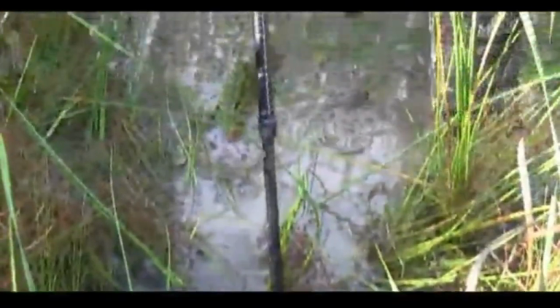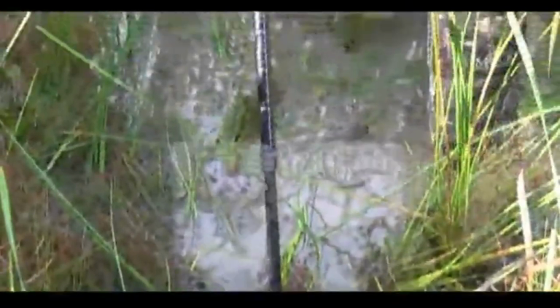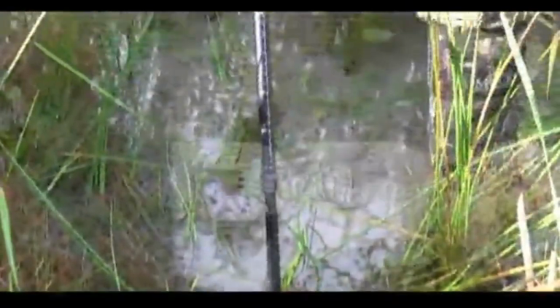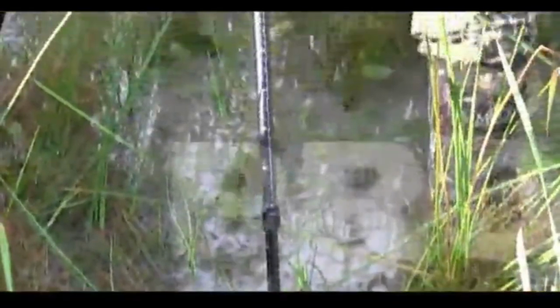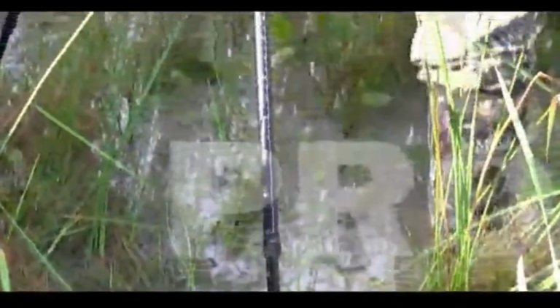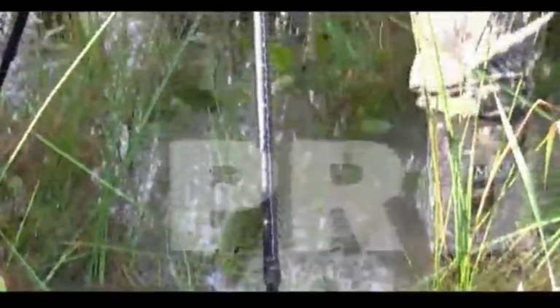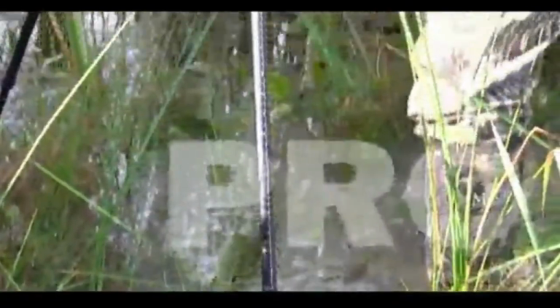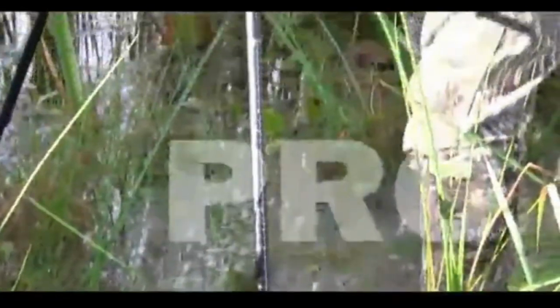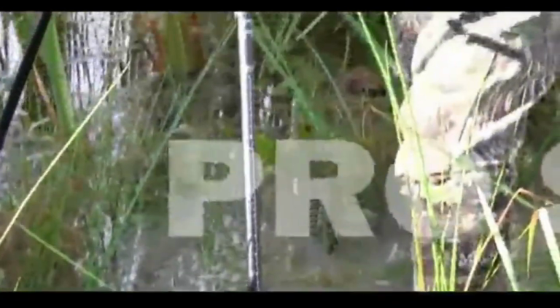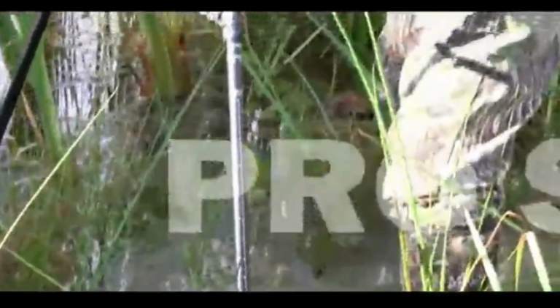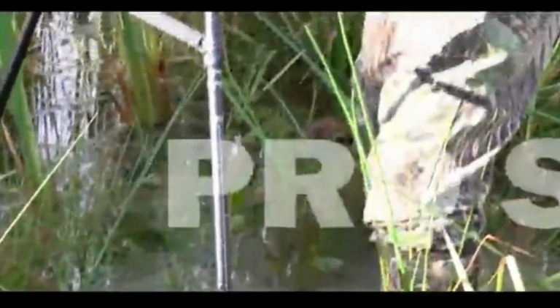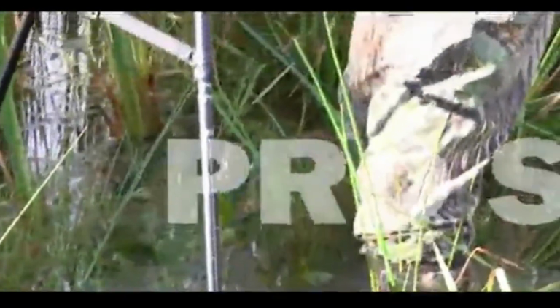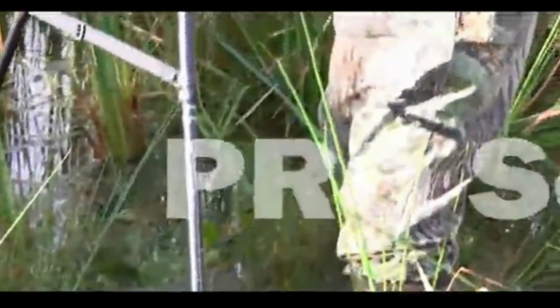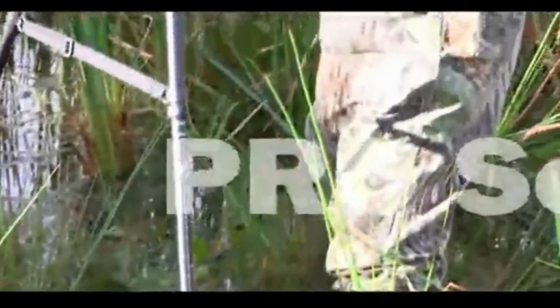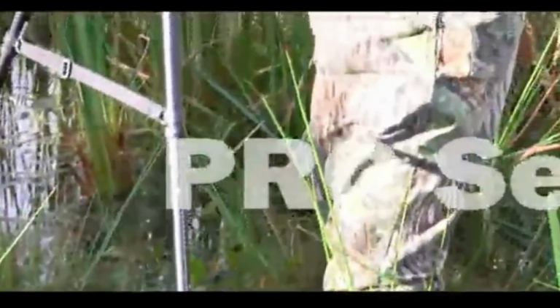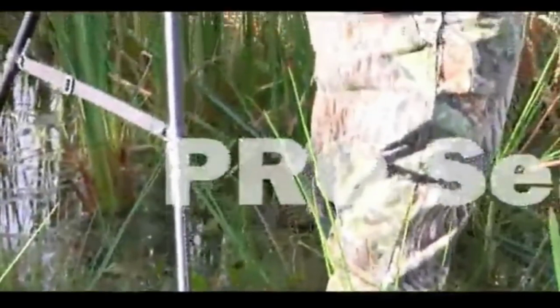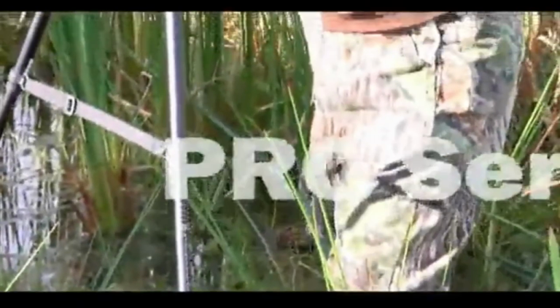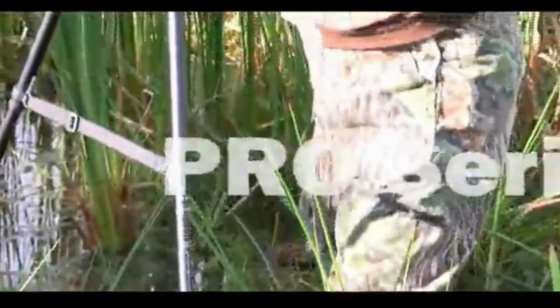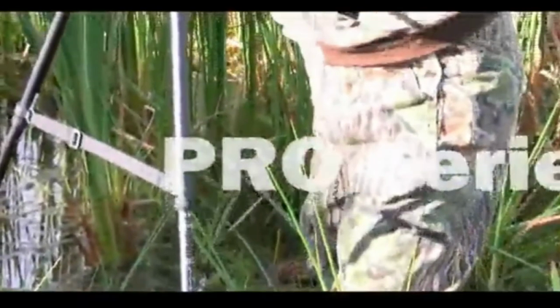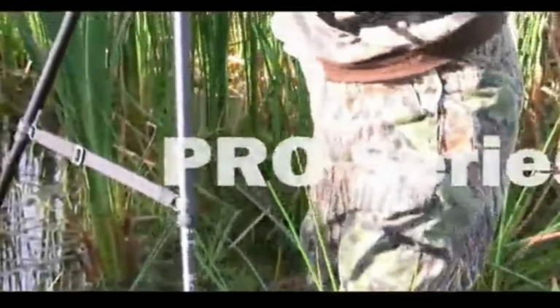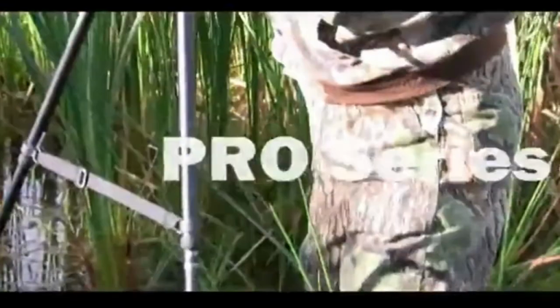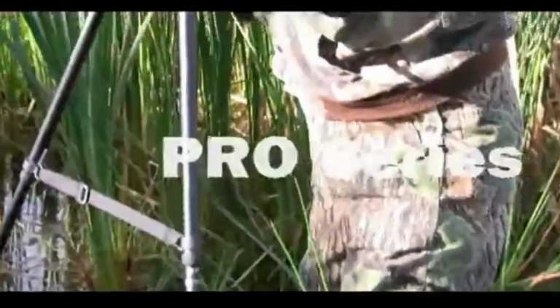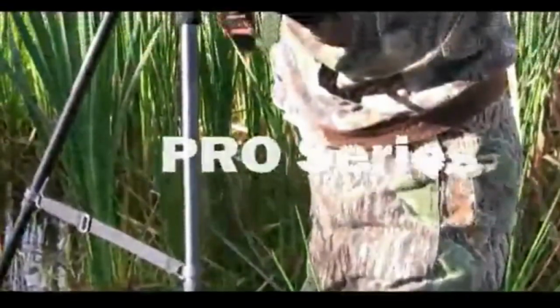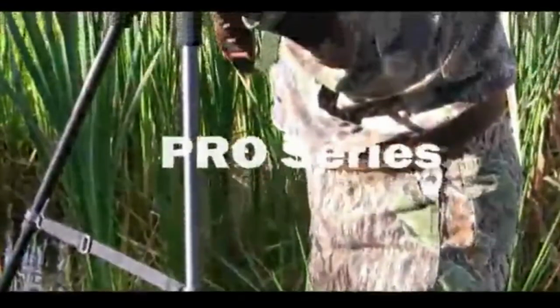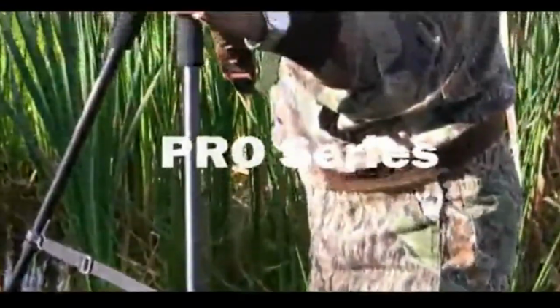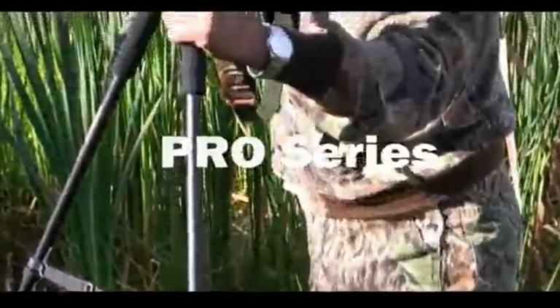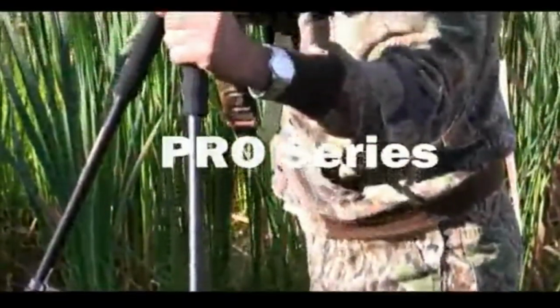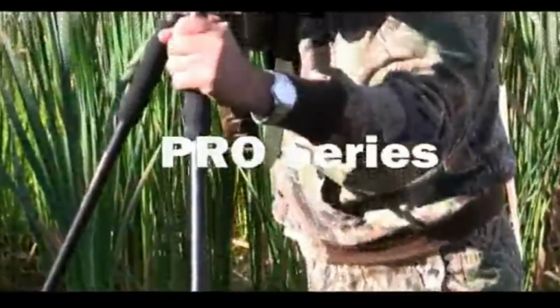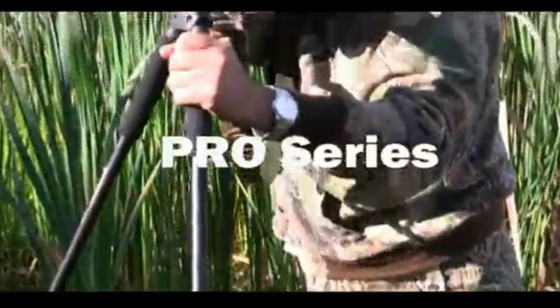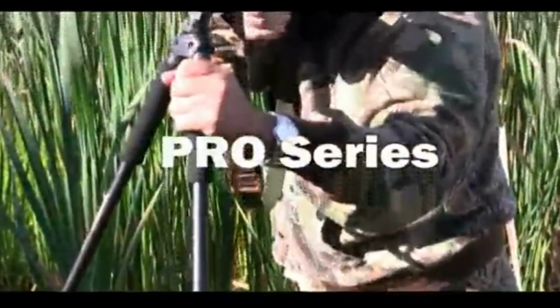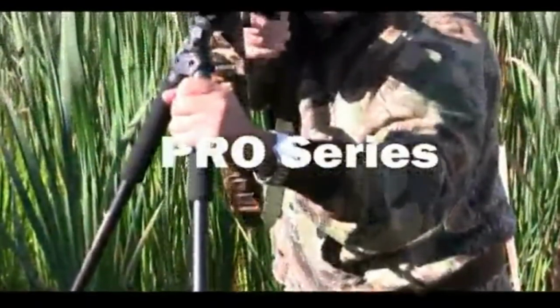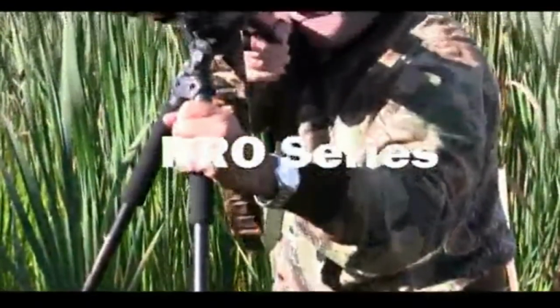The tripod version converts to a bipod and monopod for whatever your hunting needs. The versatile, innovative Pro Series shooting sticks — blowing away the industry standard.